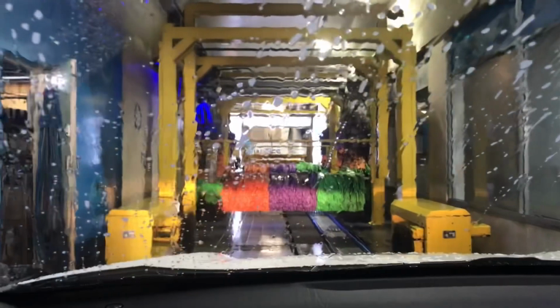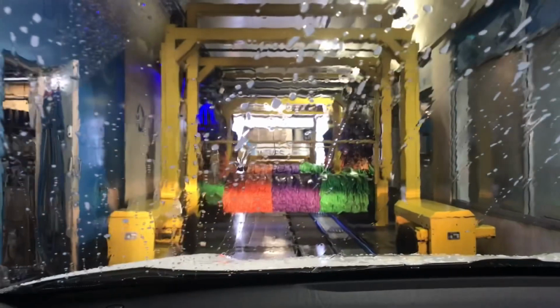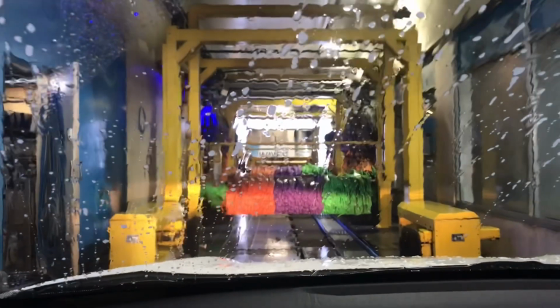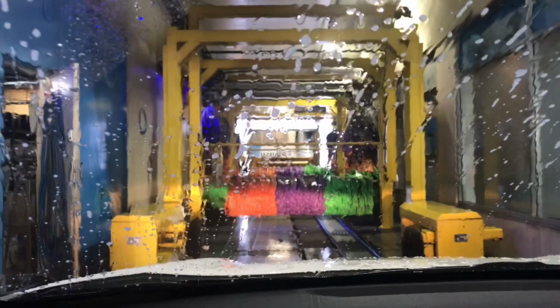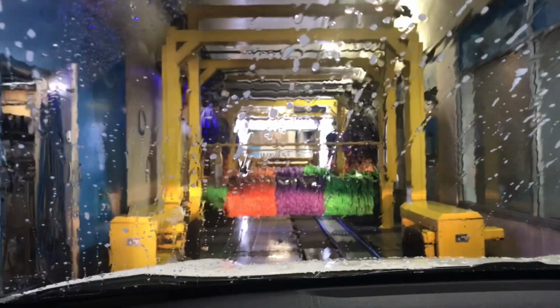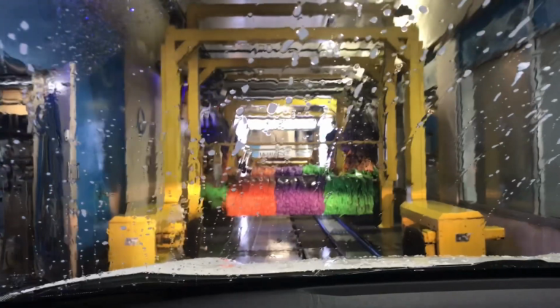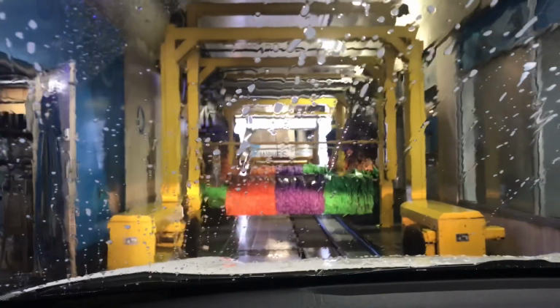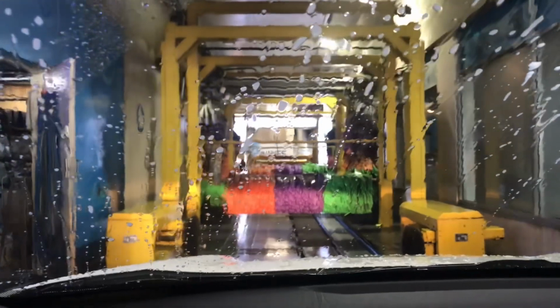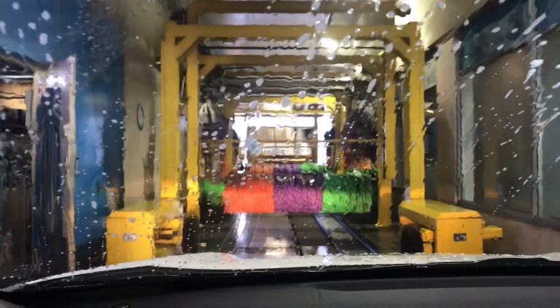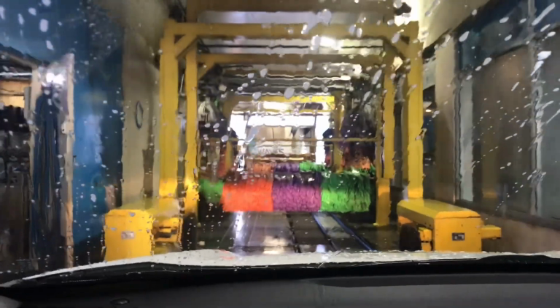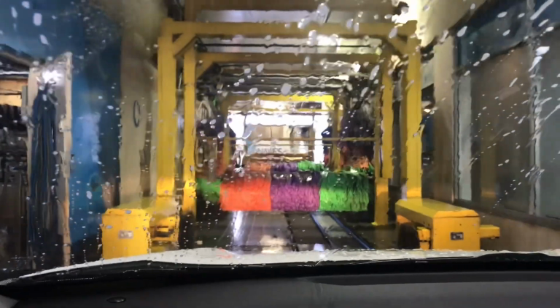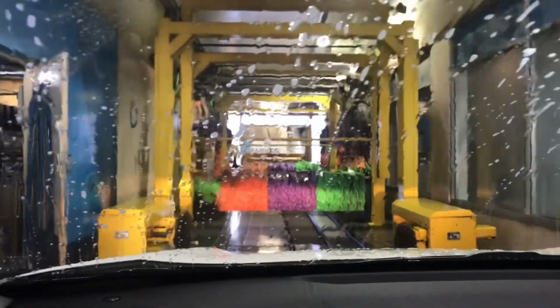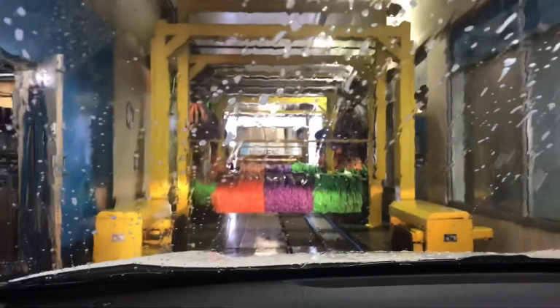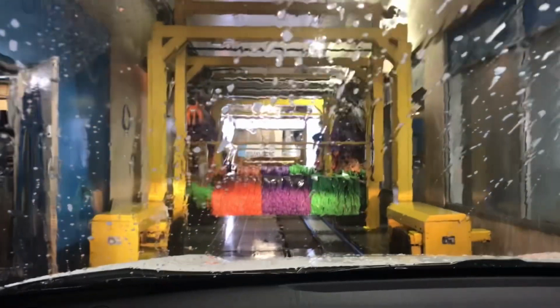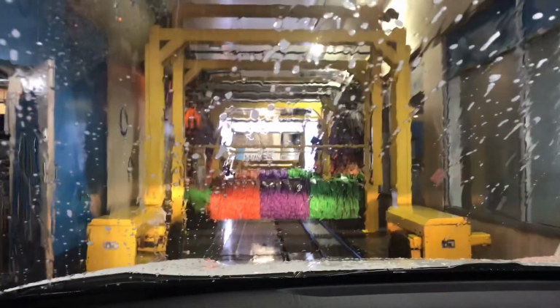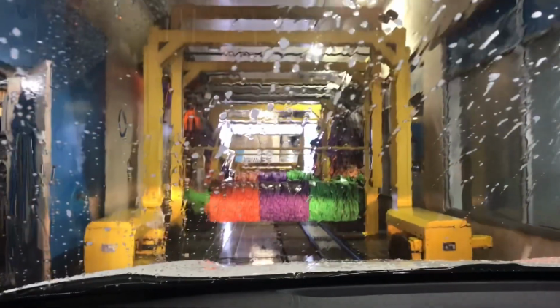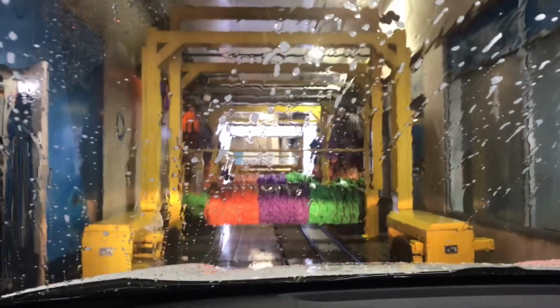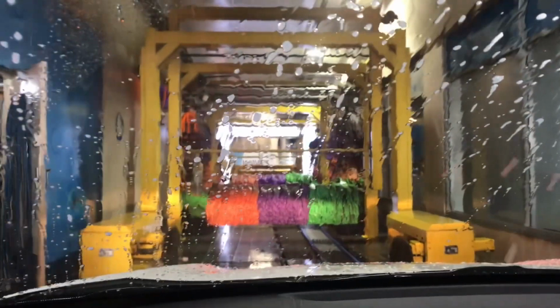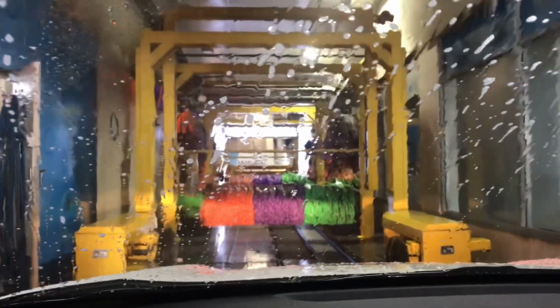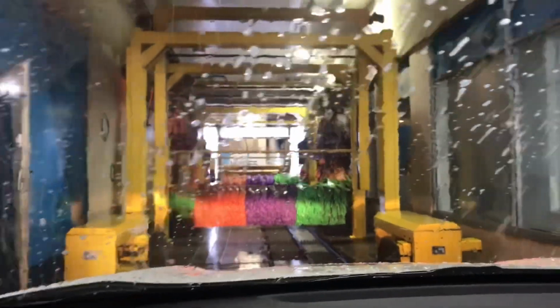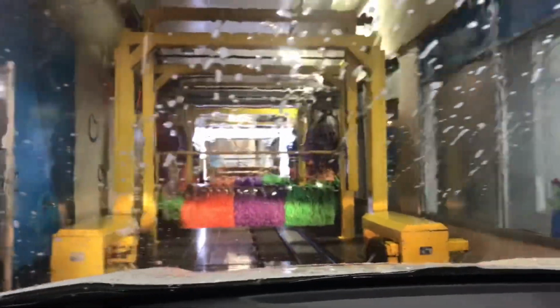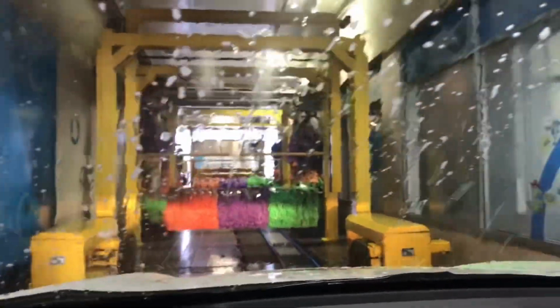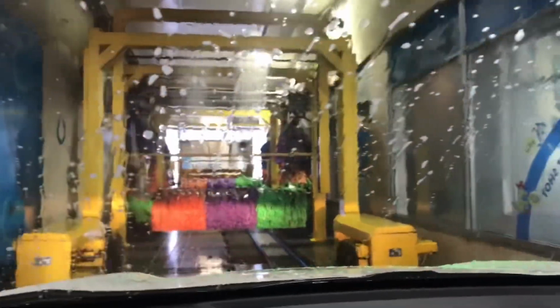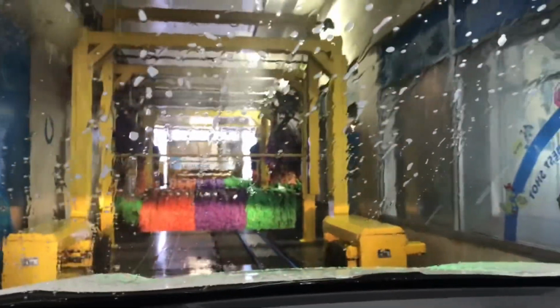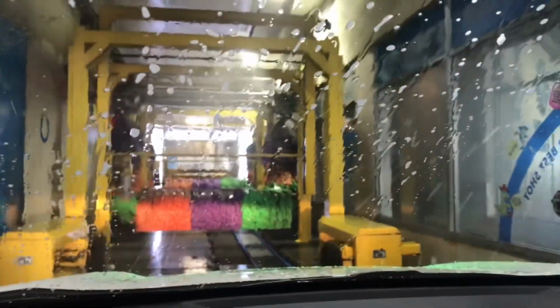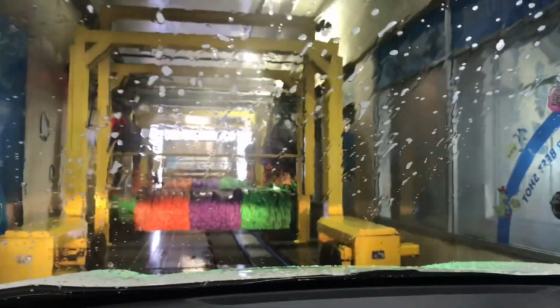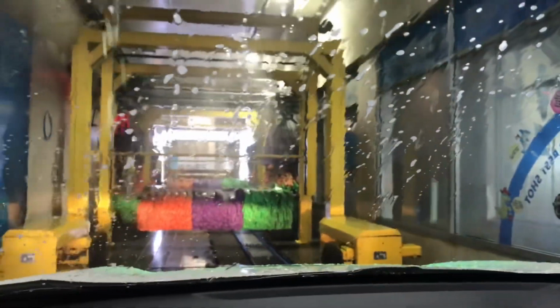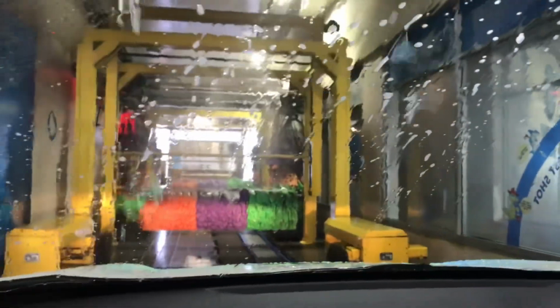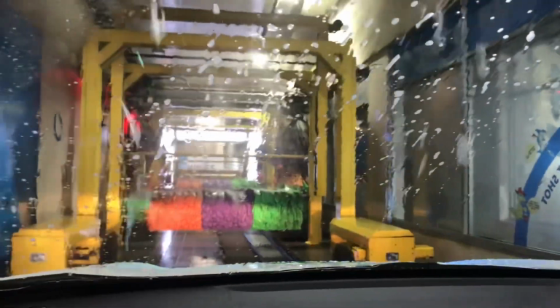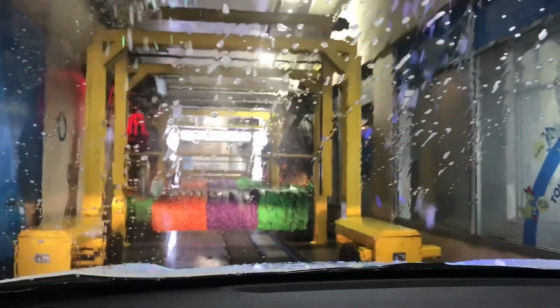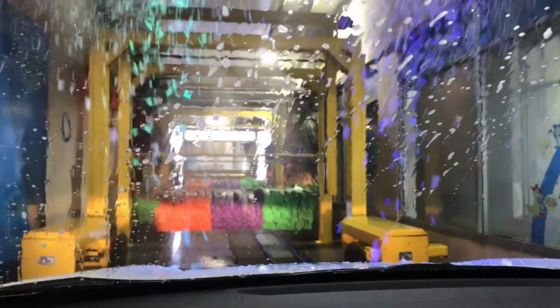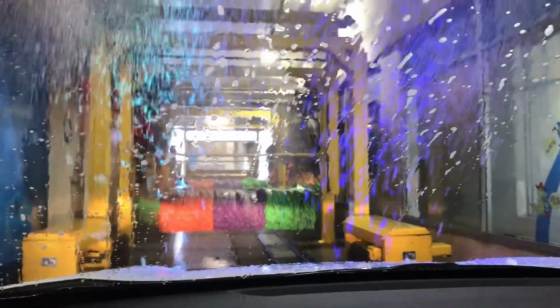So it's time for the wash to begin, starting off with our pre-soak.